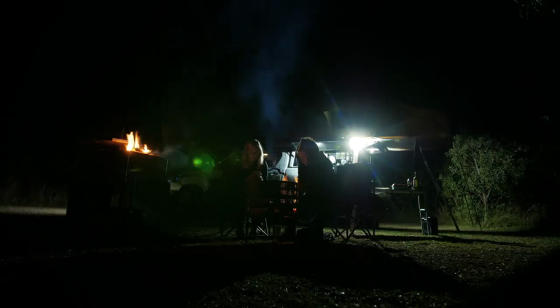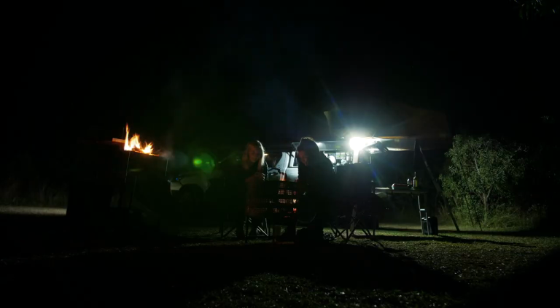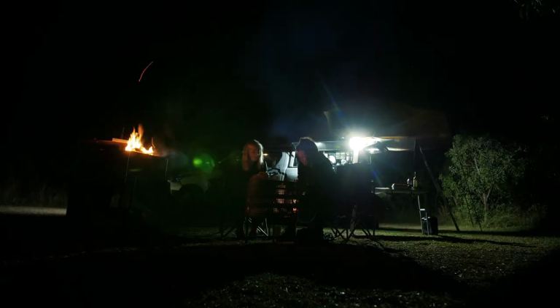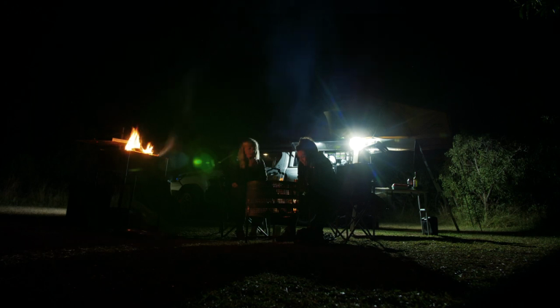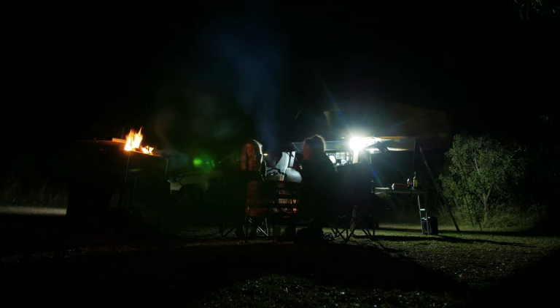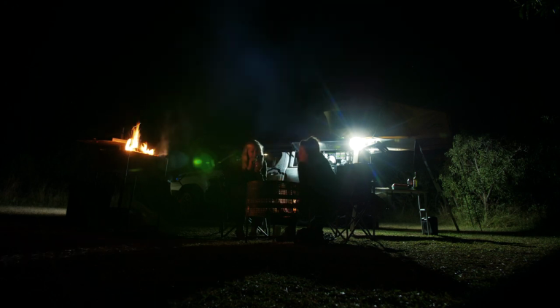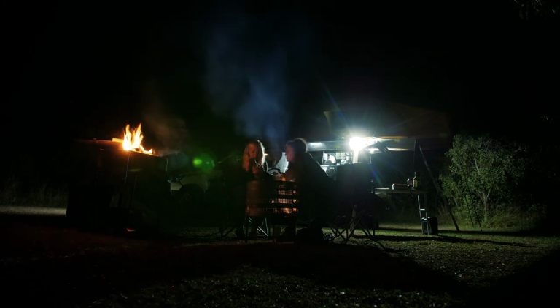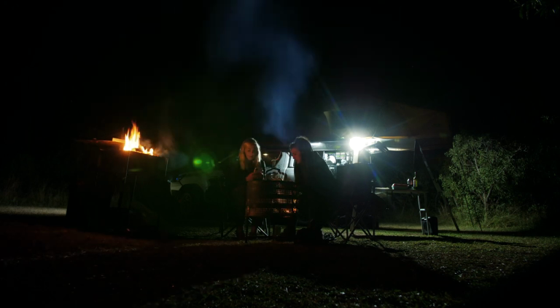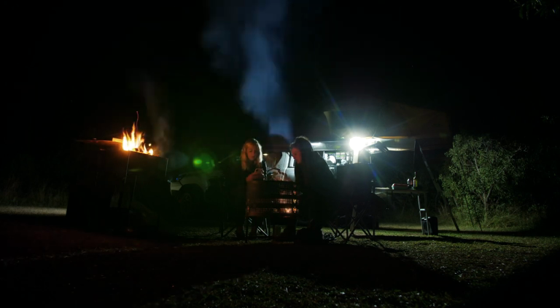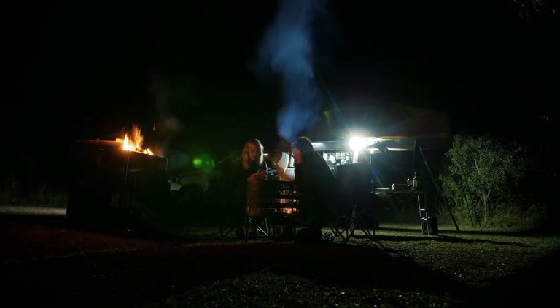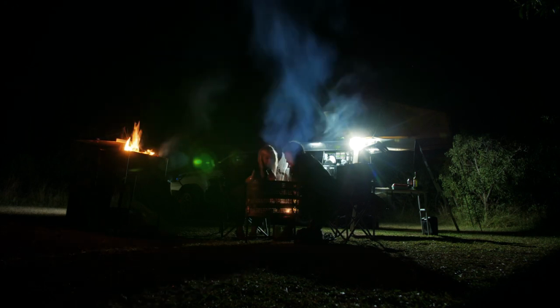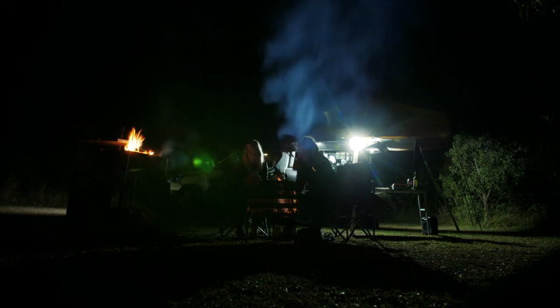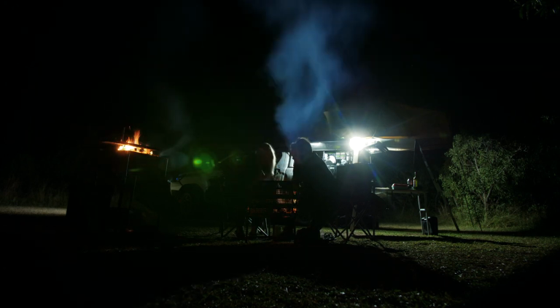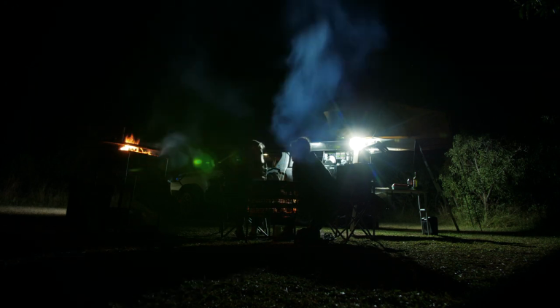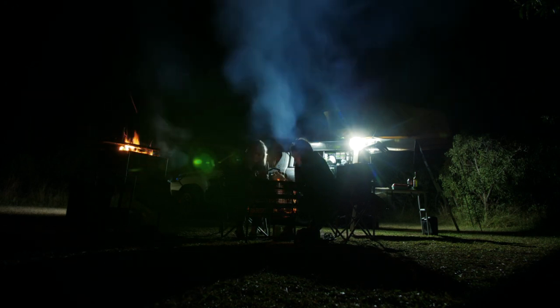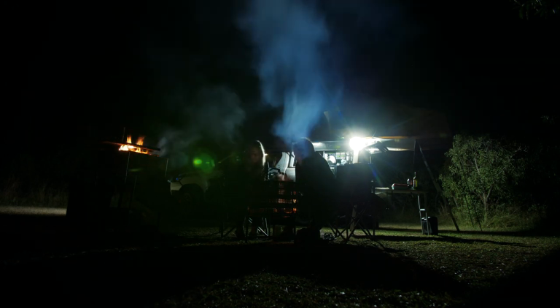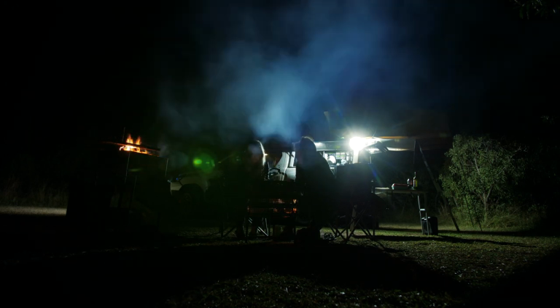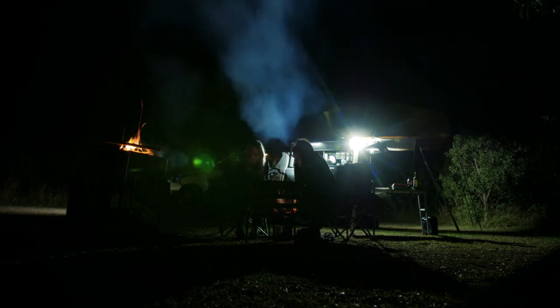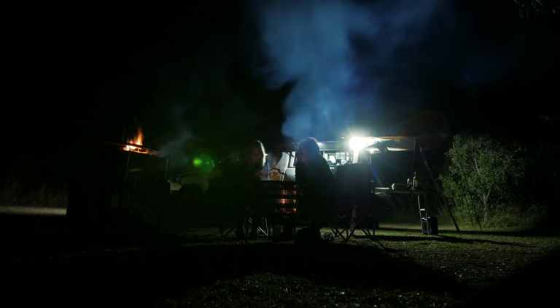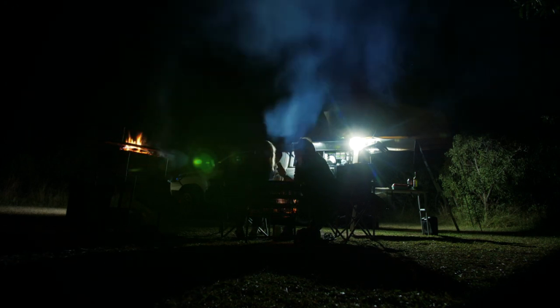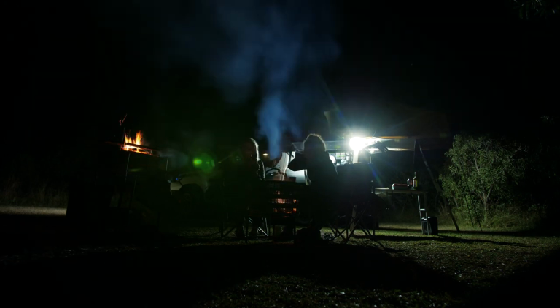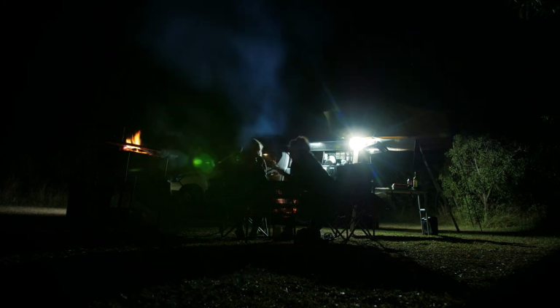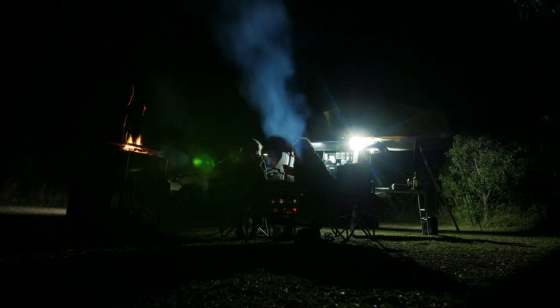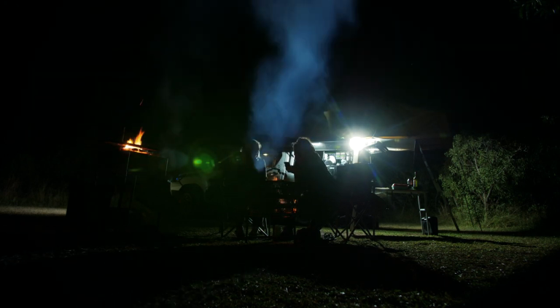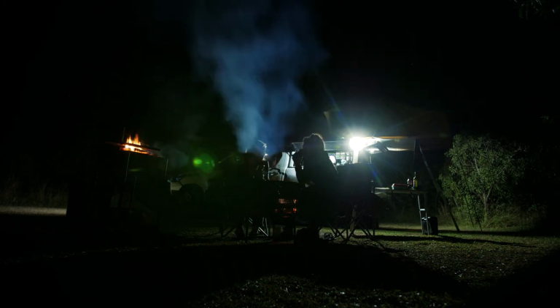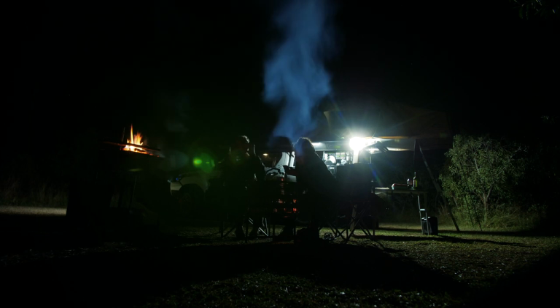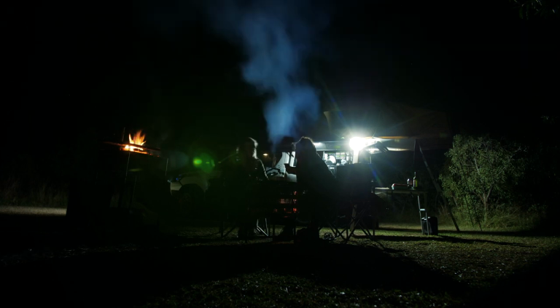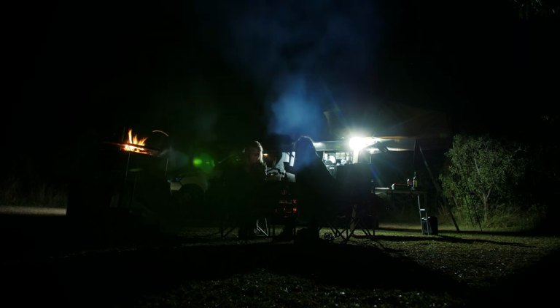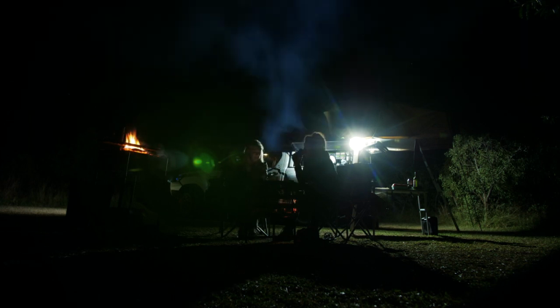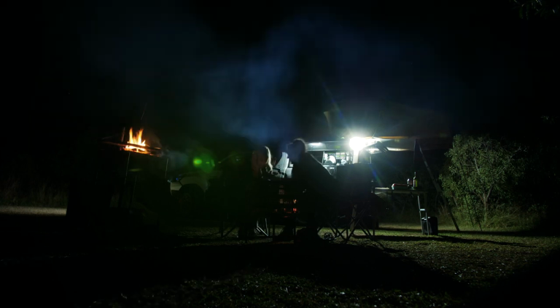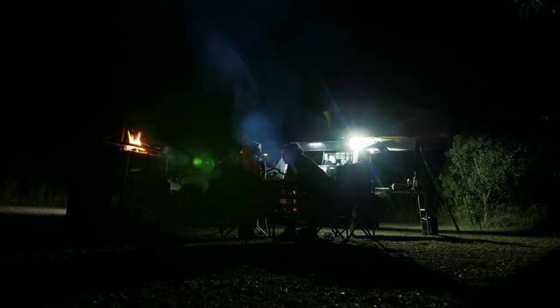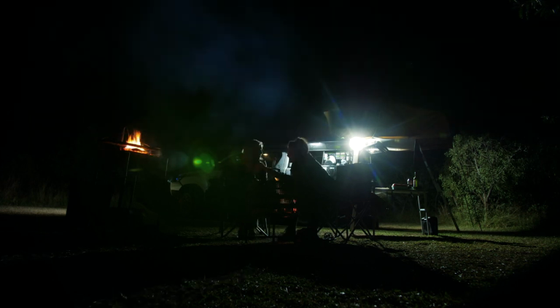The campsite doesn't have electricity, but it does have lights and hot water at the ablution facilities, and you even get a free bag of wood when you arrive.